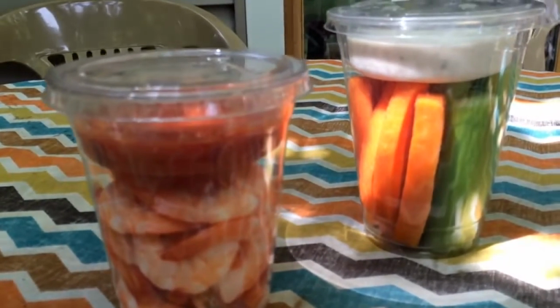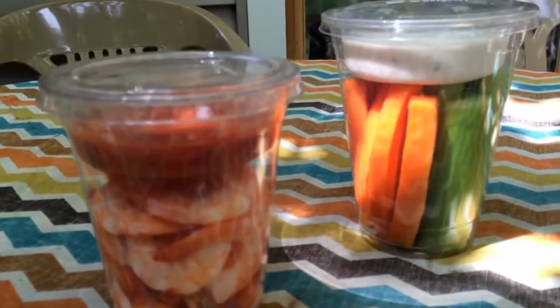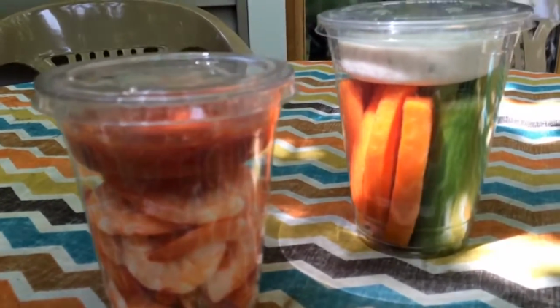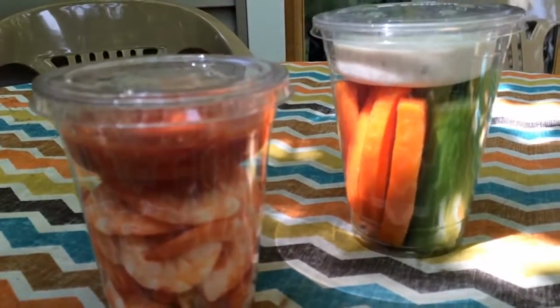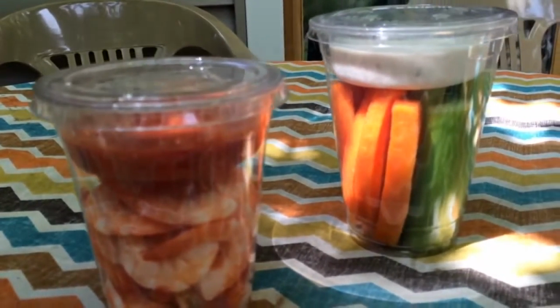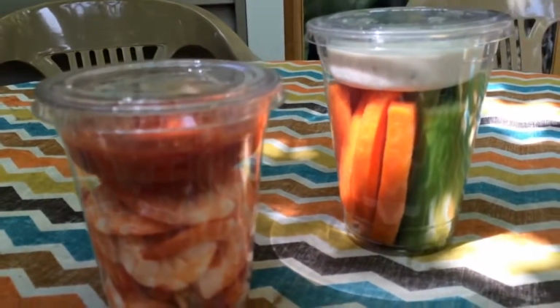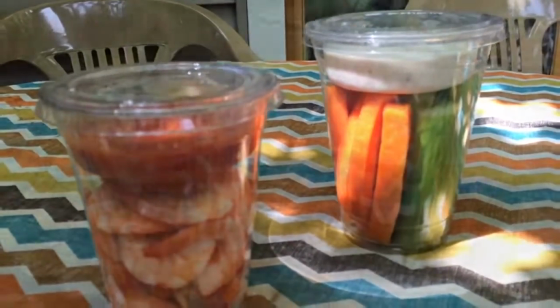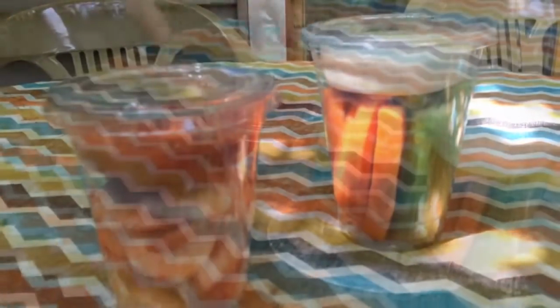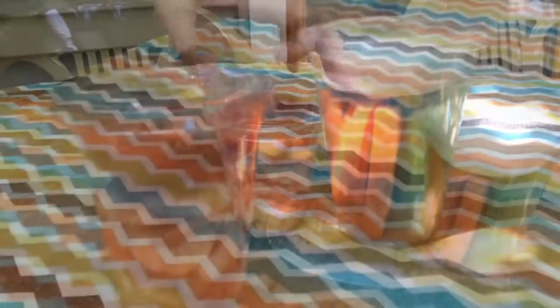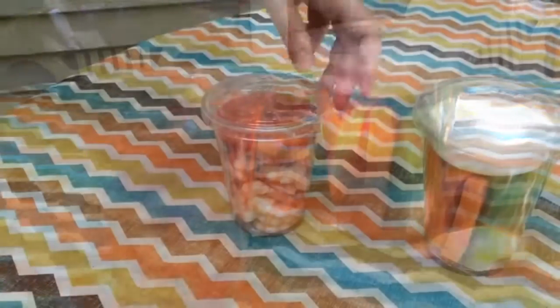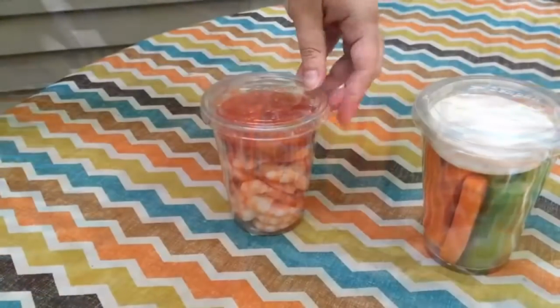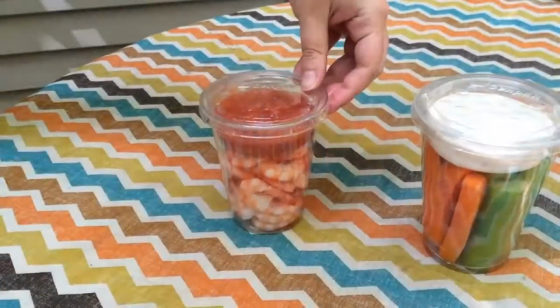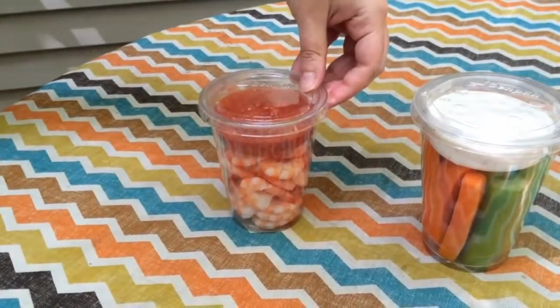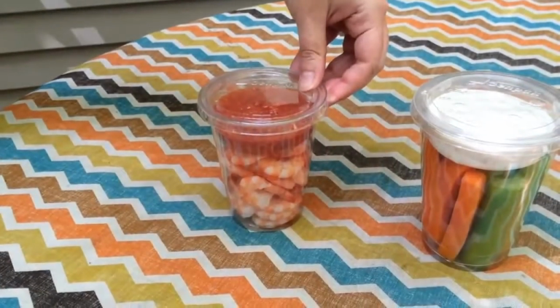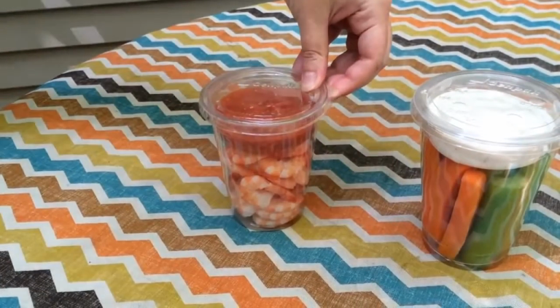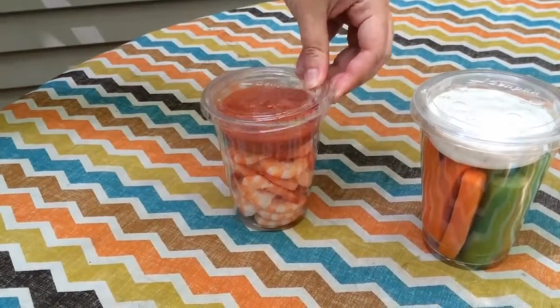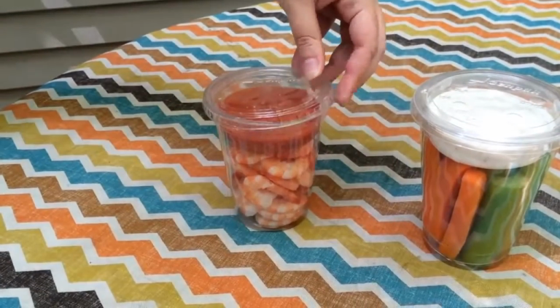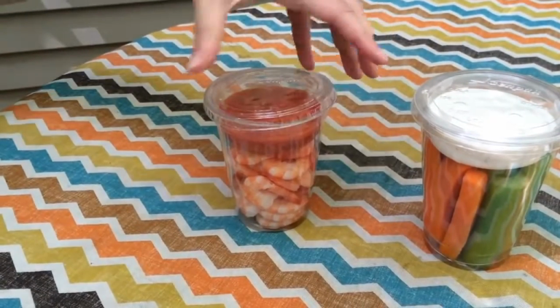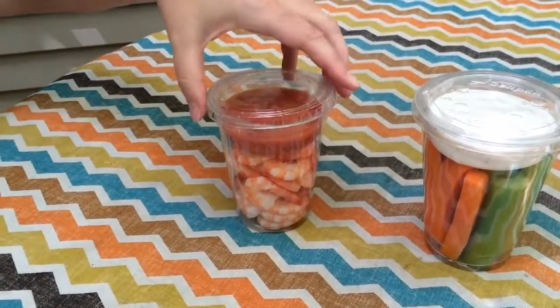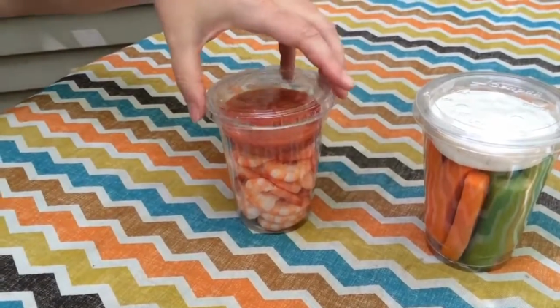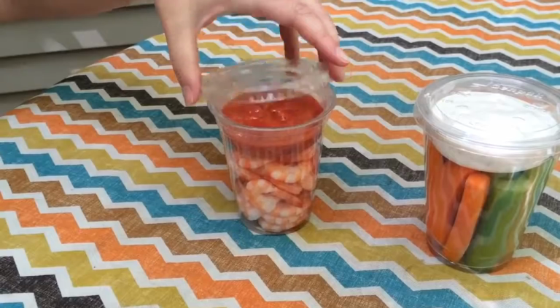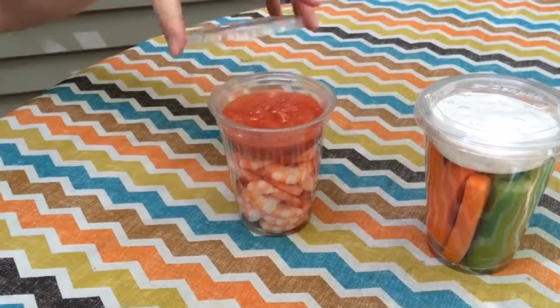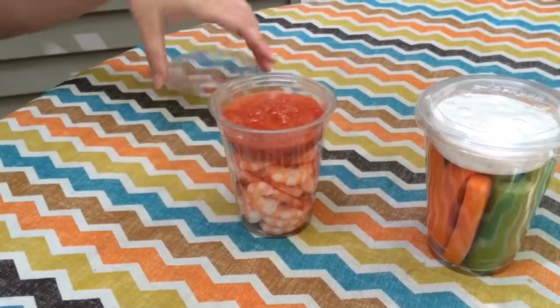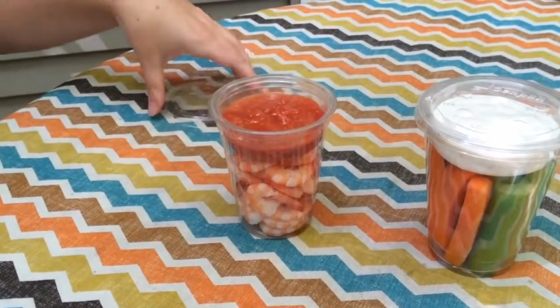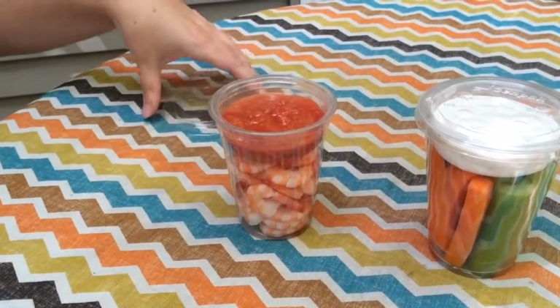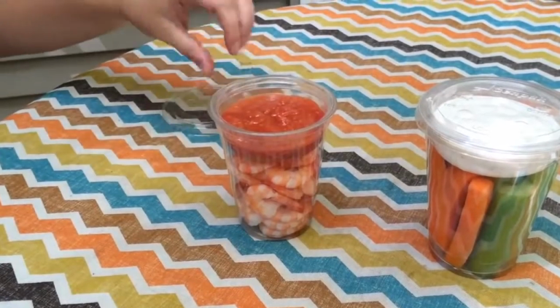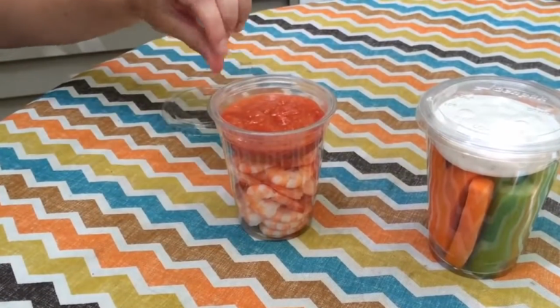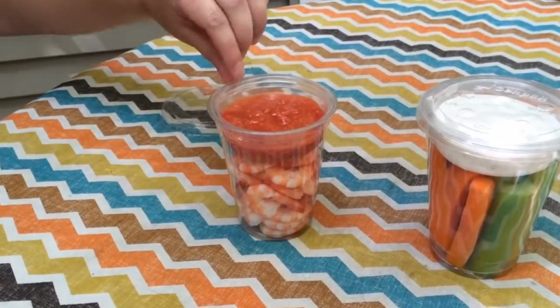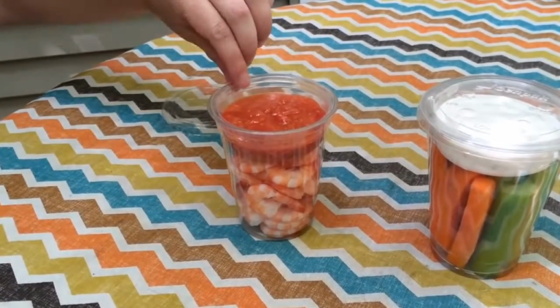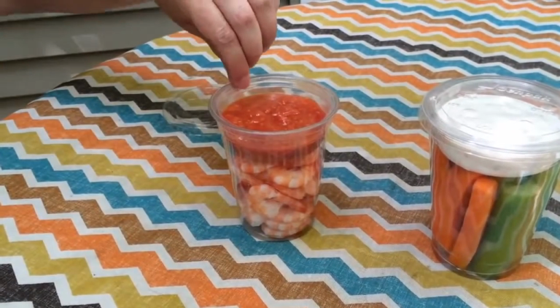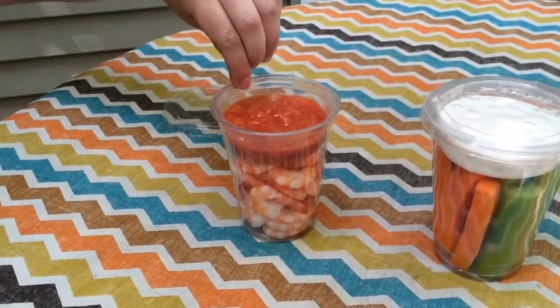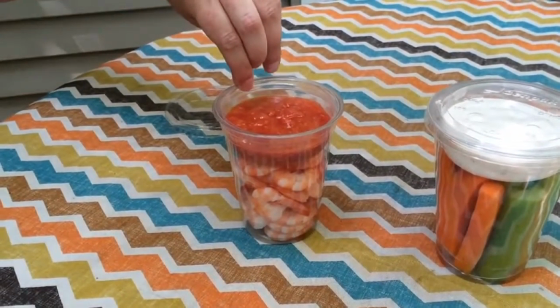Crystal Choice Cups from GenPak offer clear cups, inserts, and lids to accommodate all of your snacking needs.